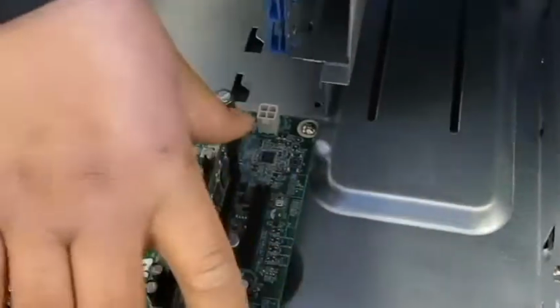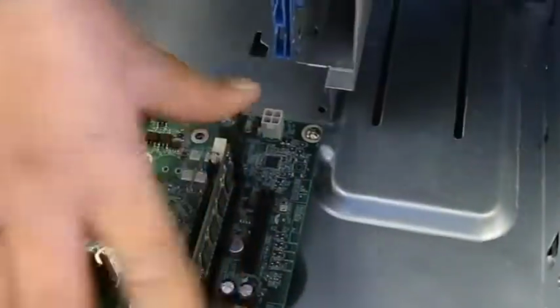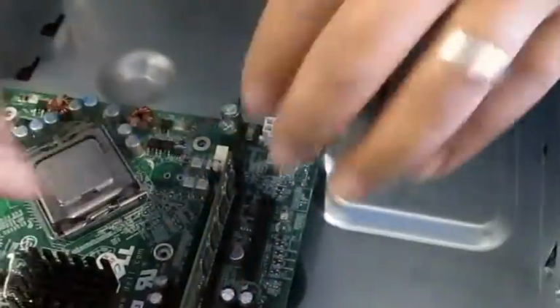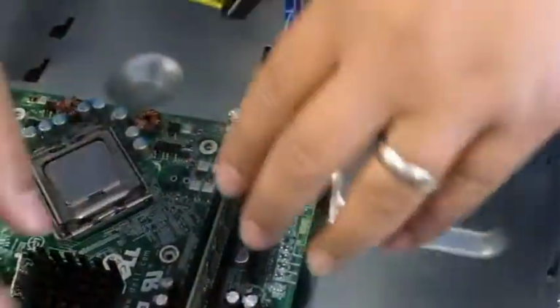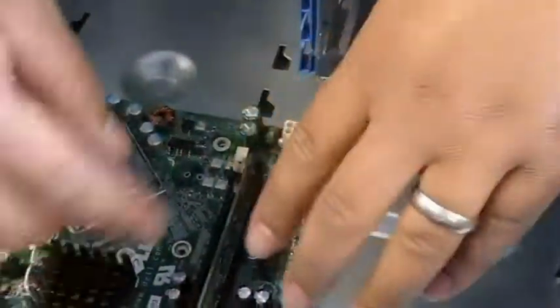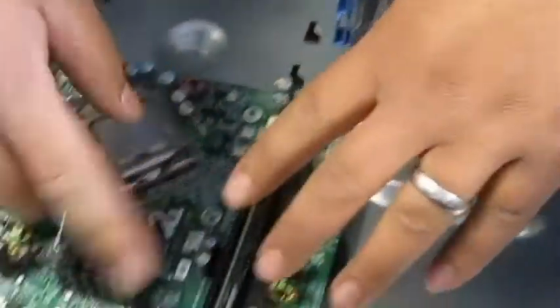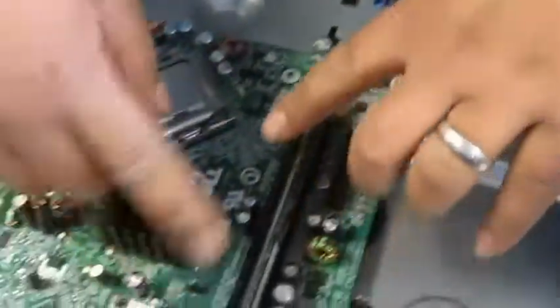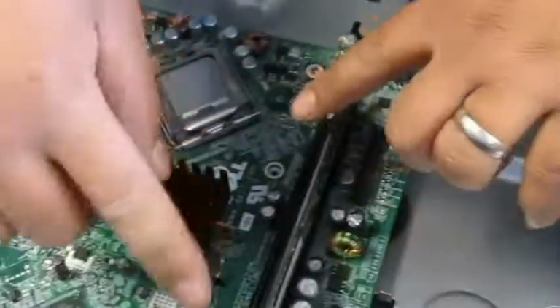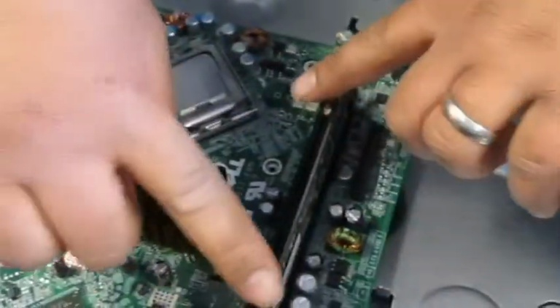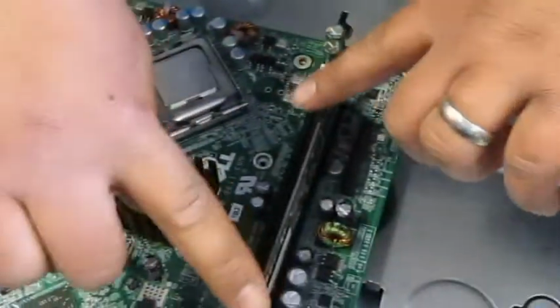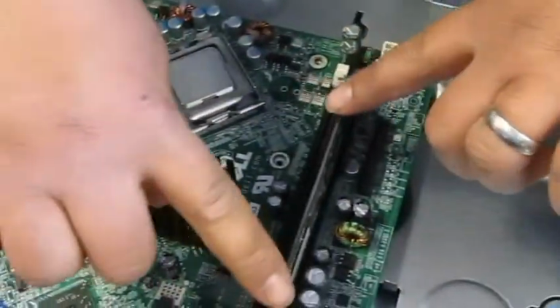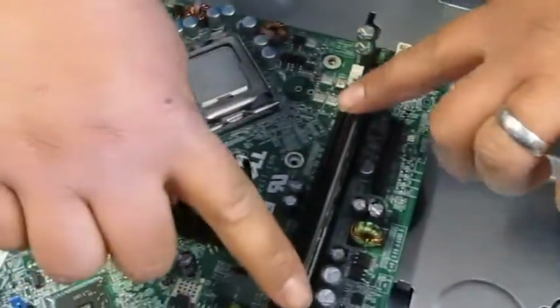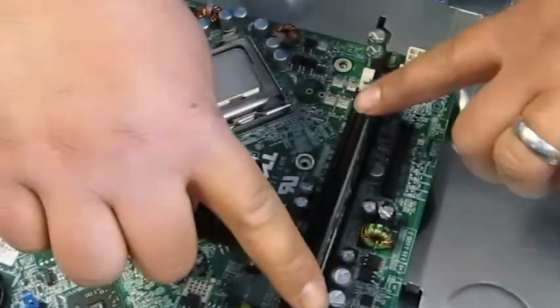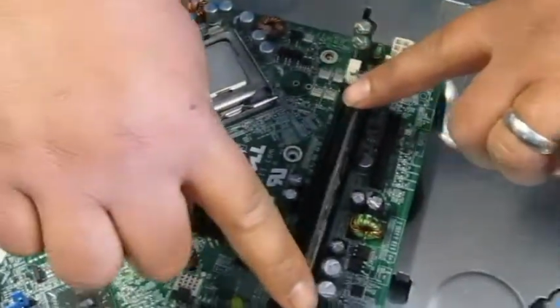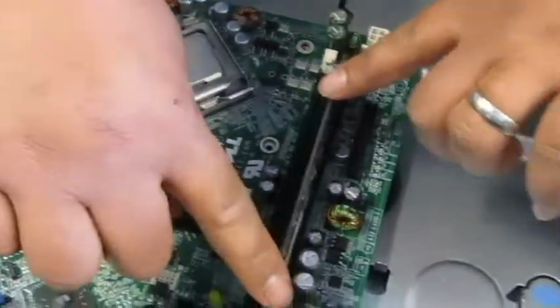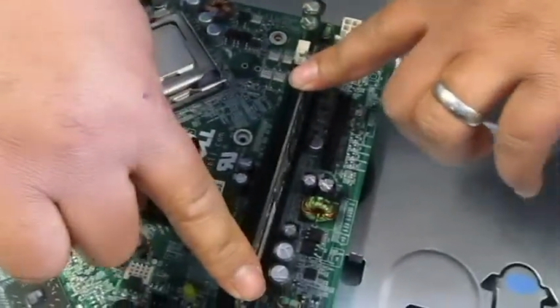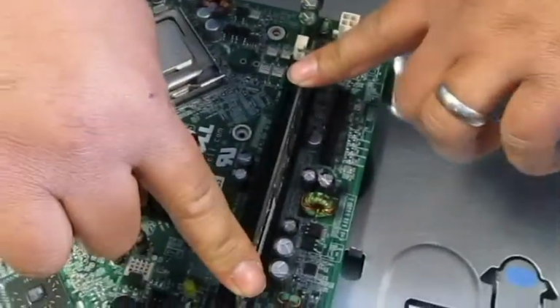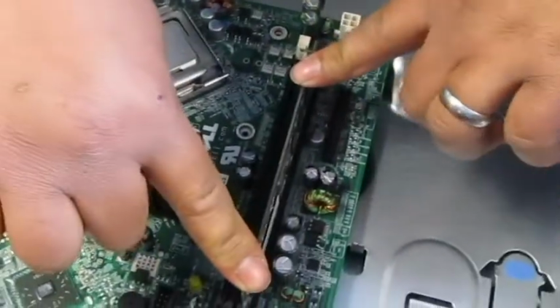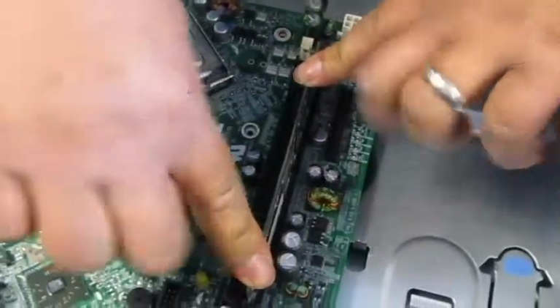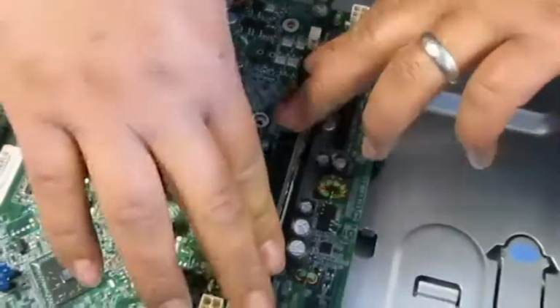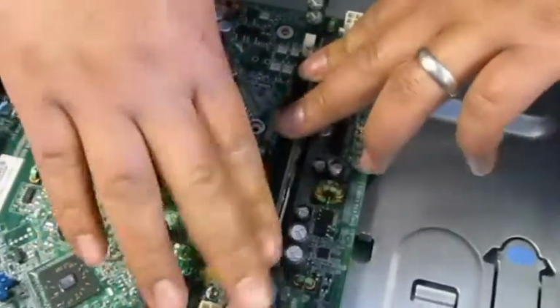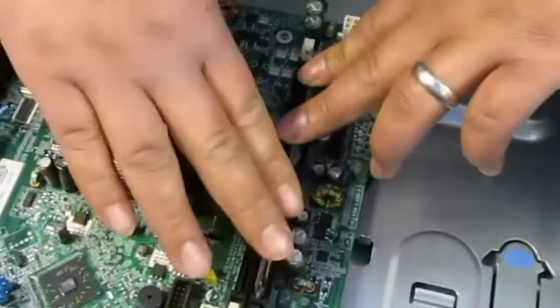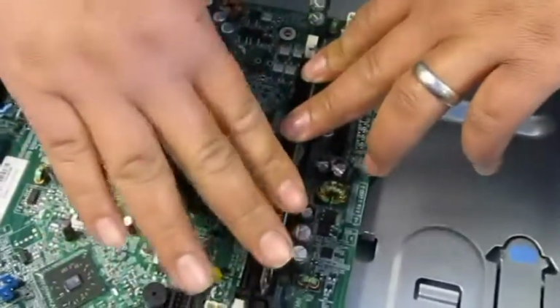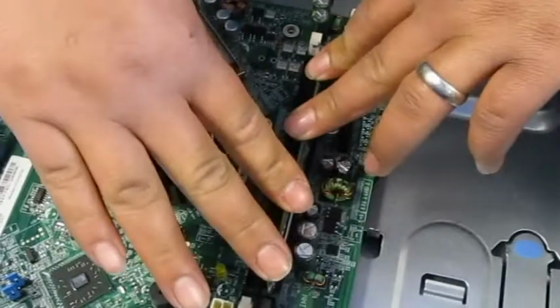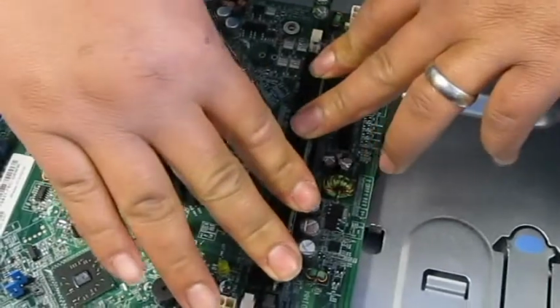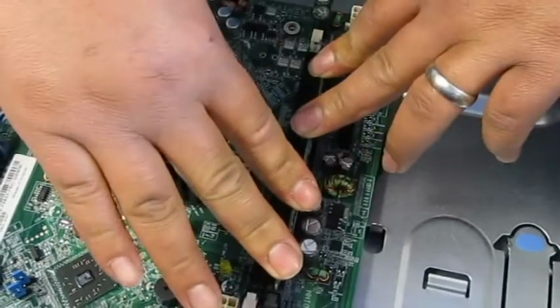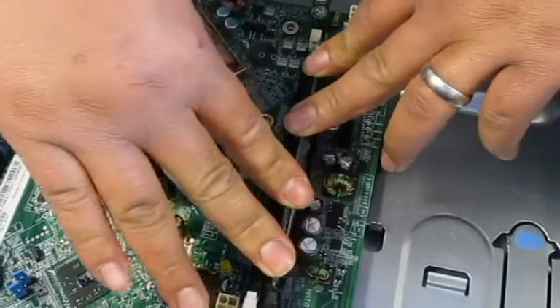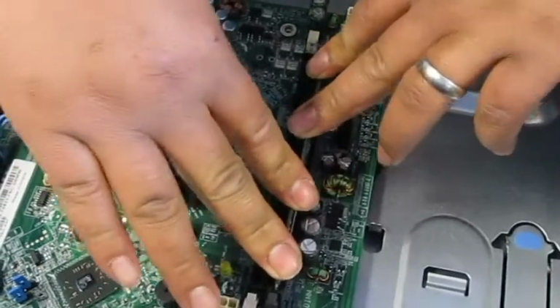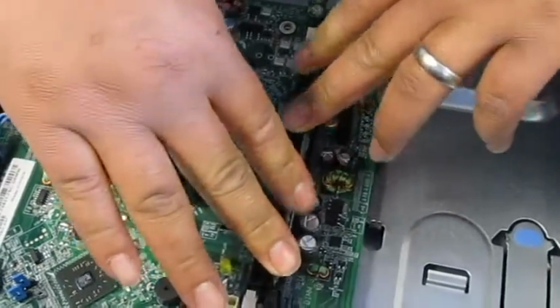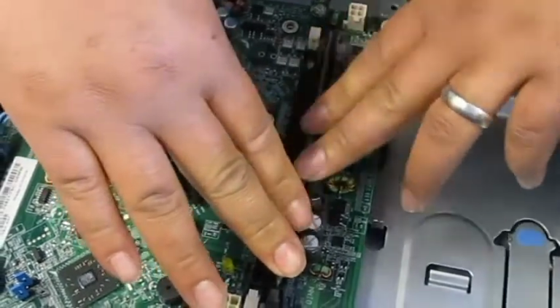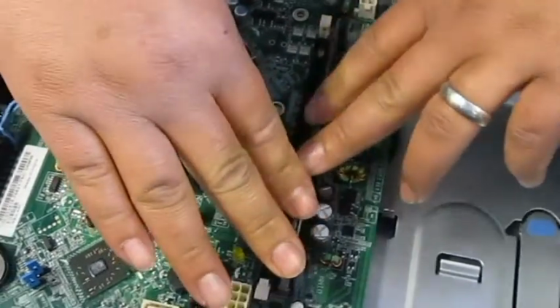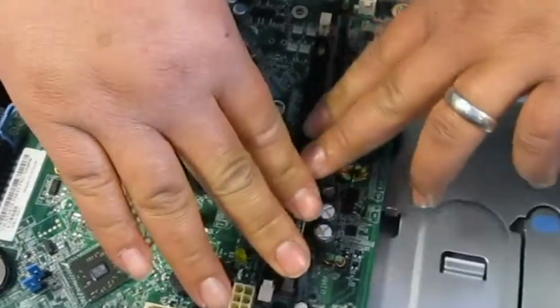Just make sure you put it in correctly. Press it on both sides evenly, just until it clicks.